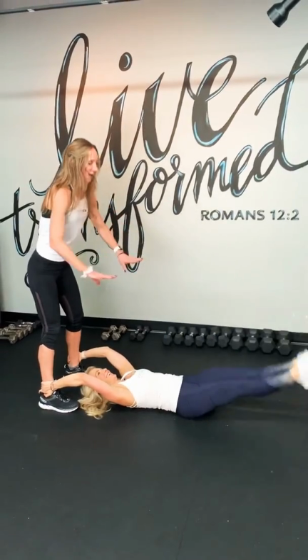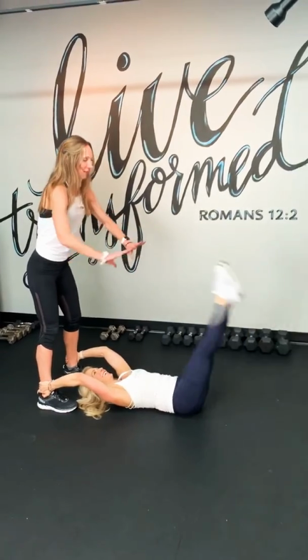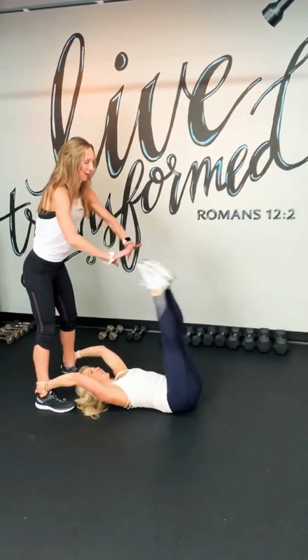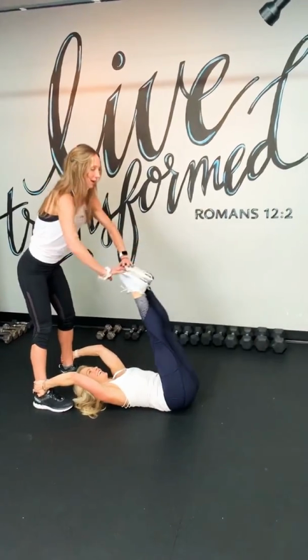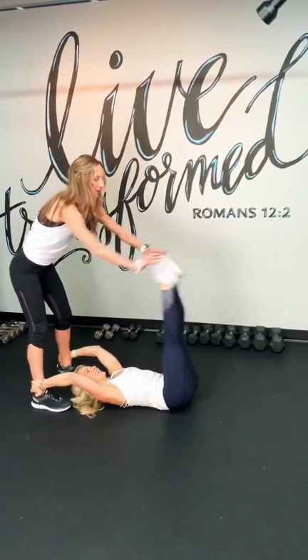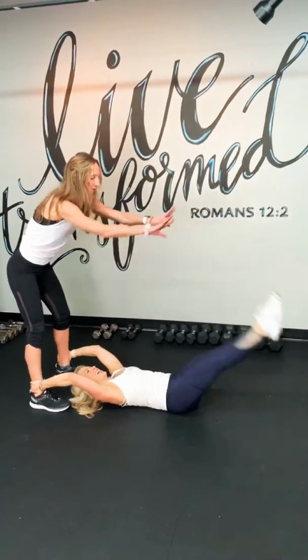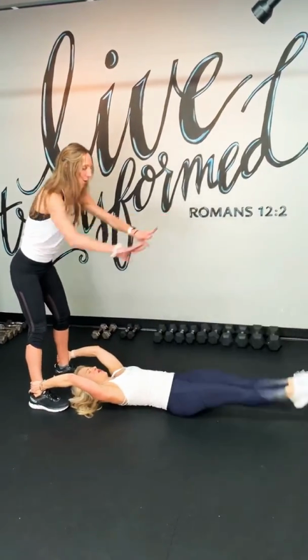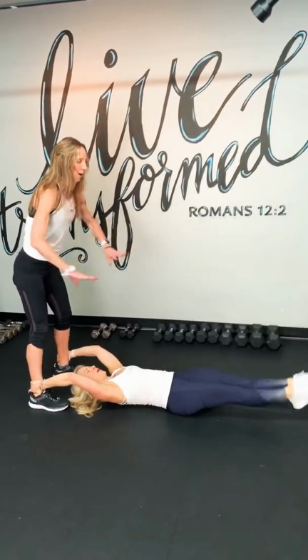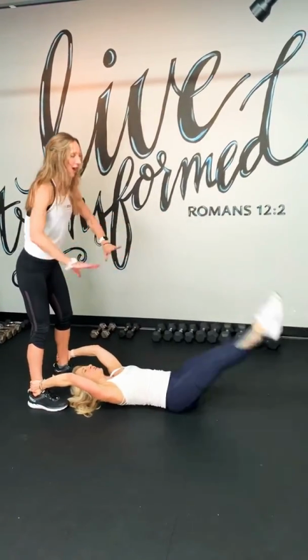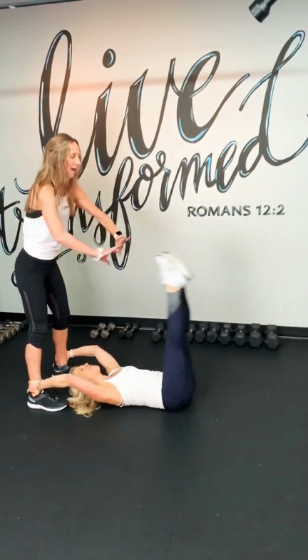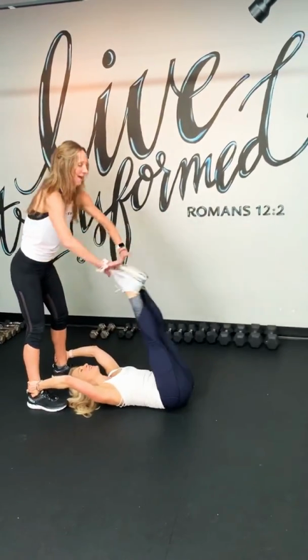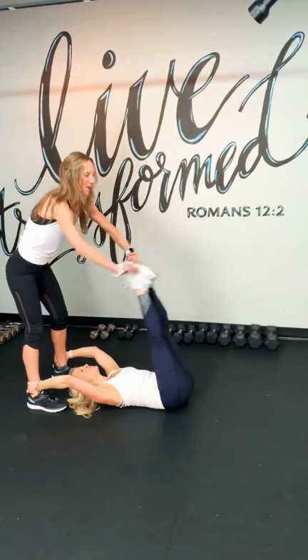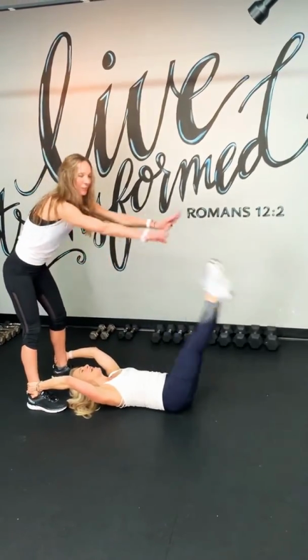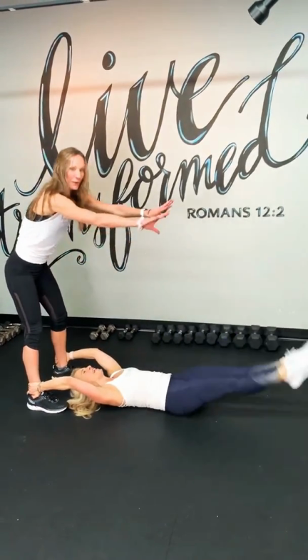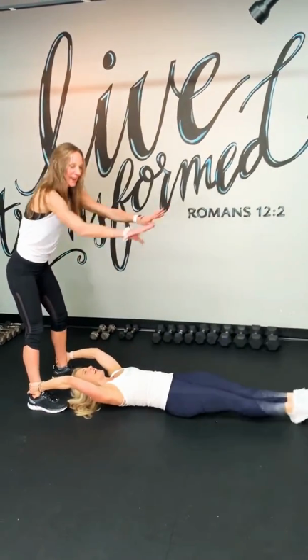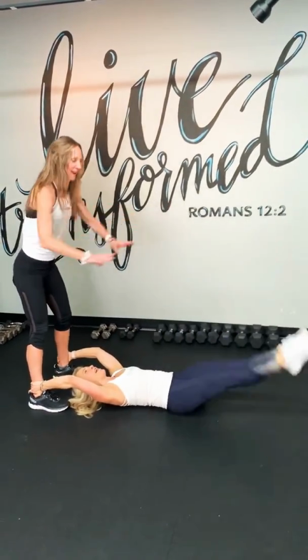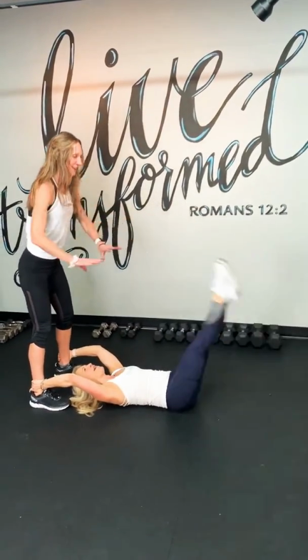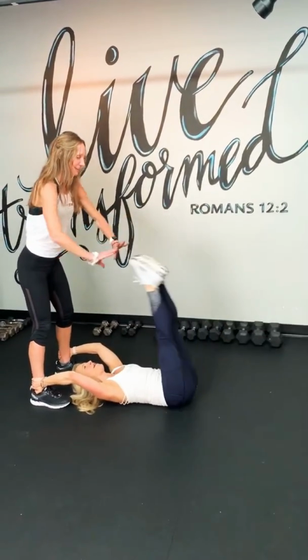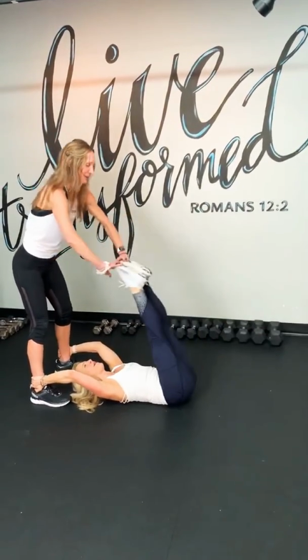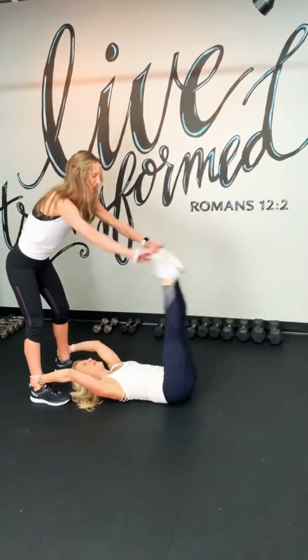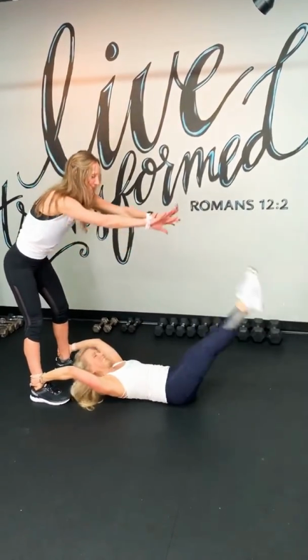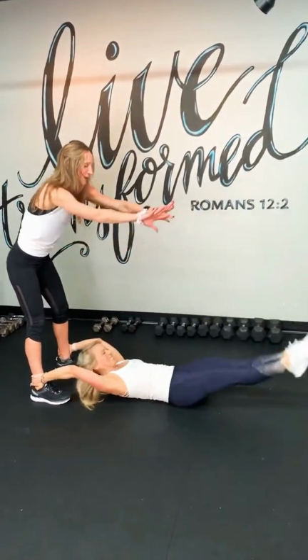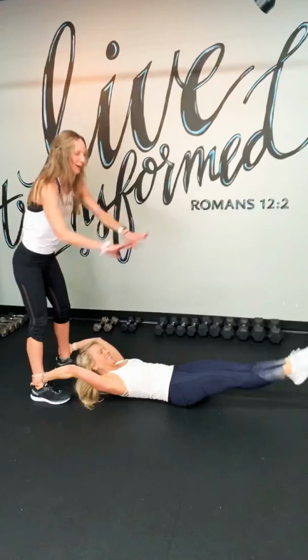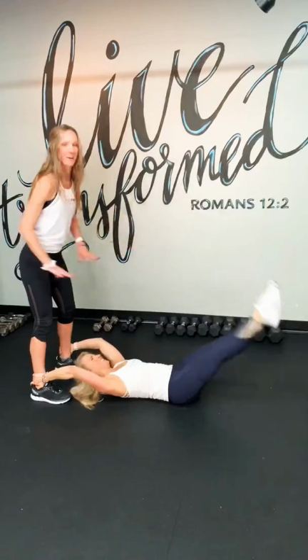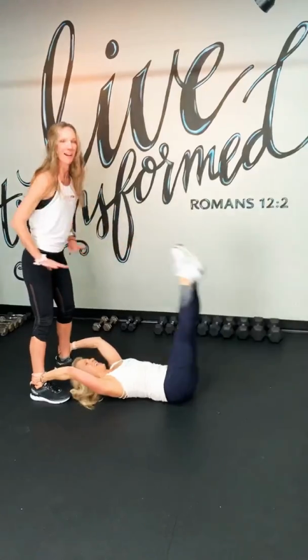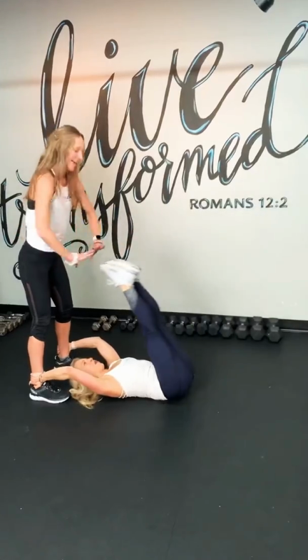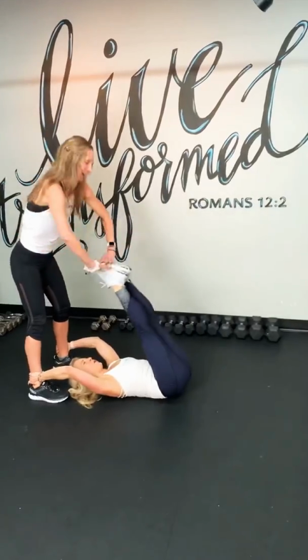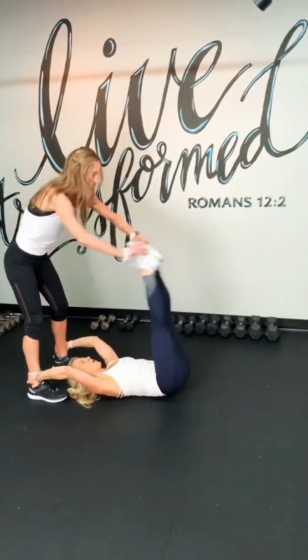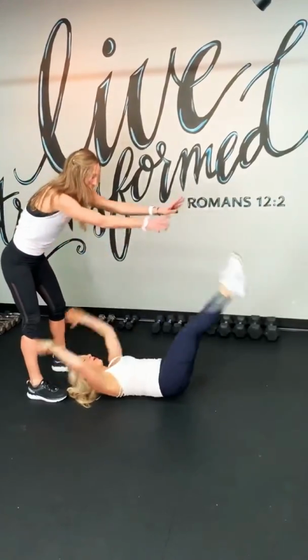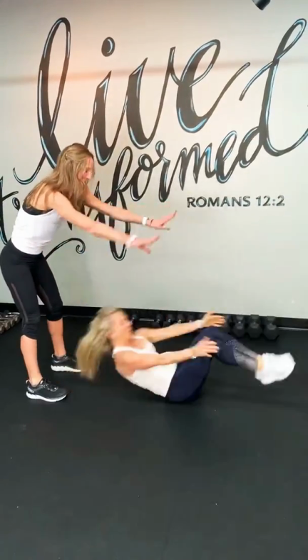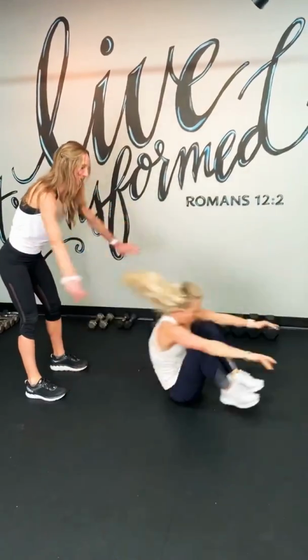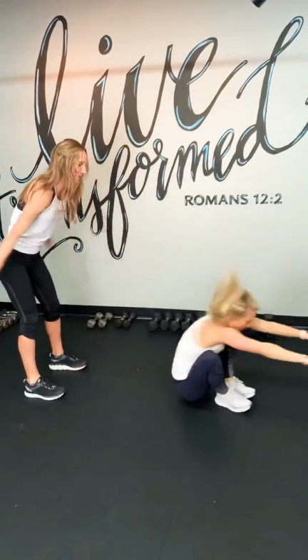There we go. Give me four. I love this one. Three. You can stretch your hands. Two. Last one. Great job.